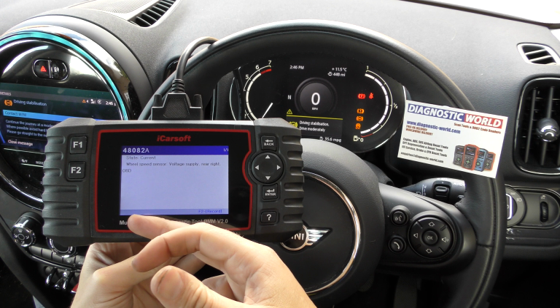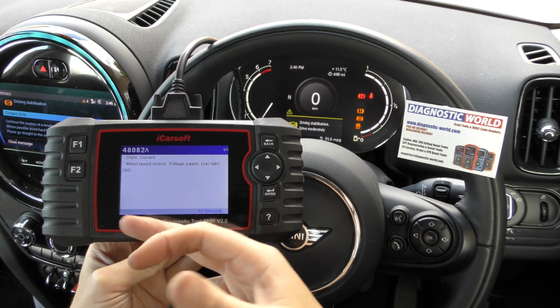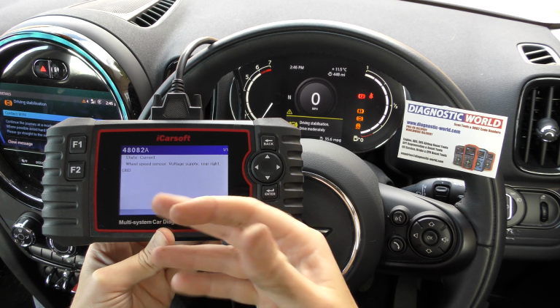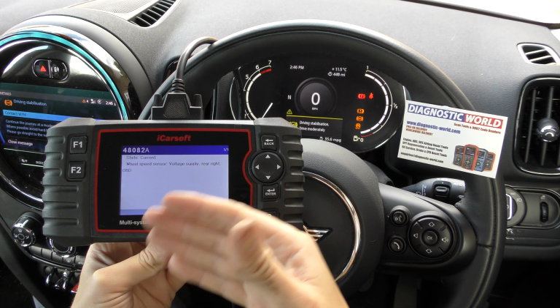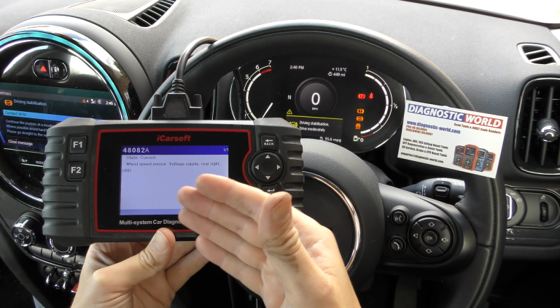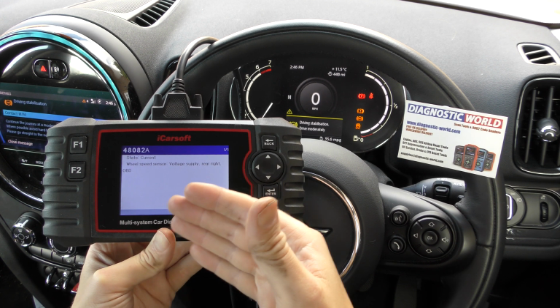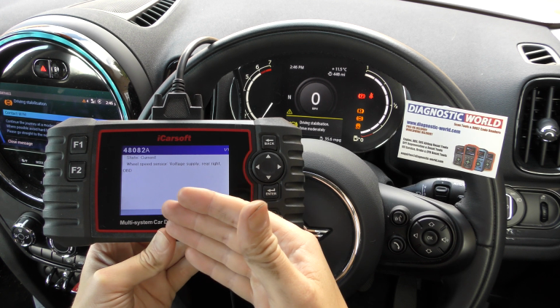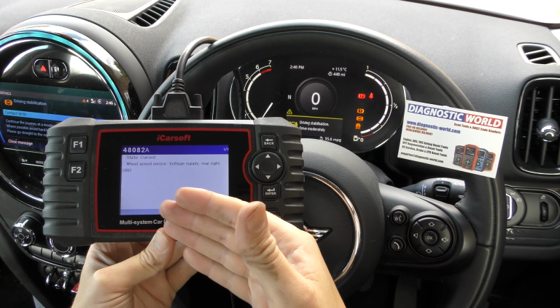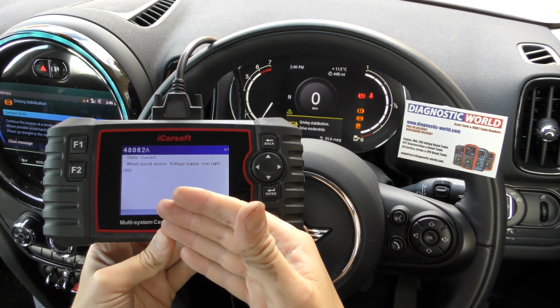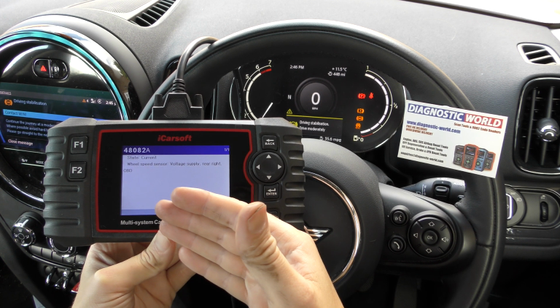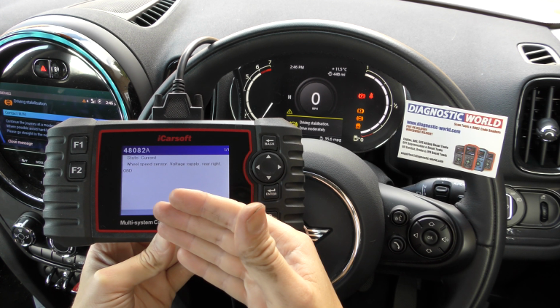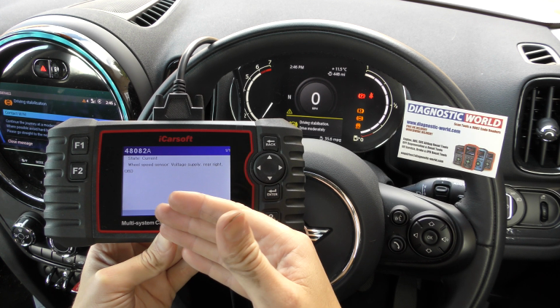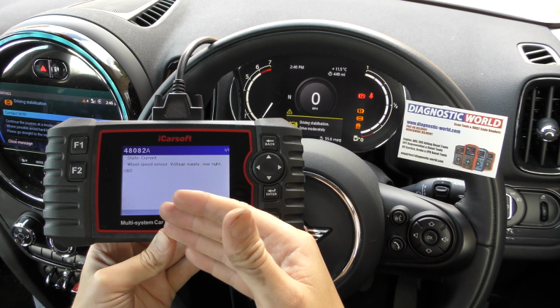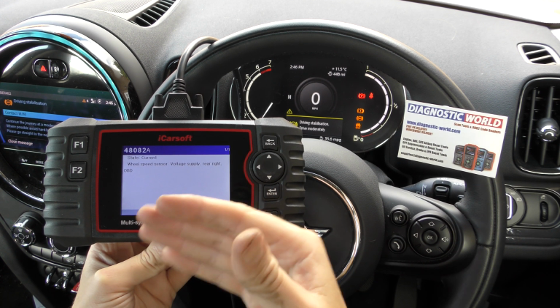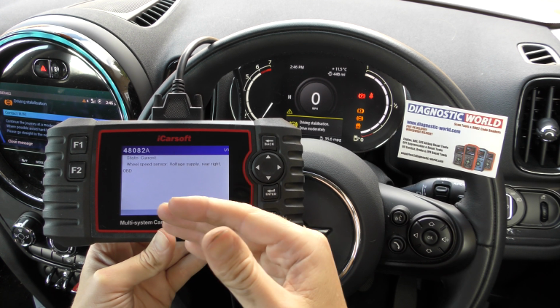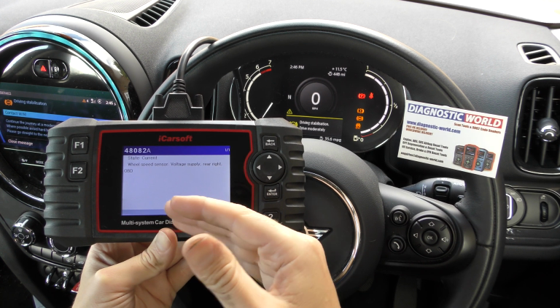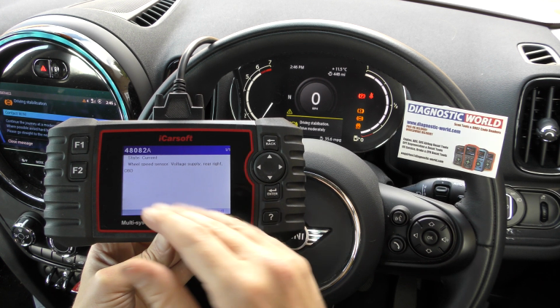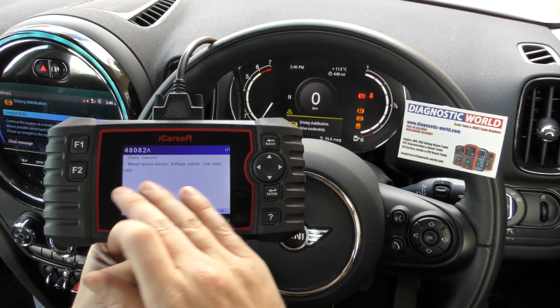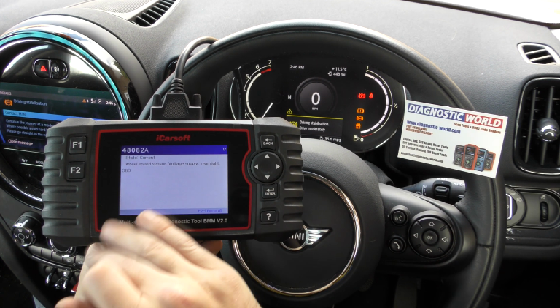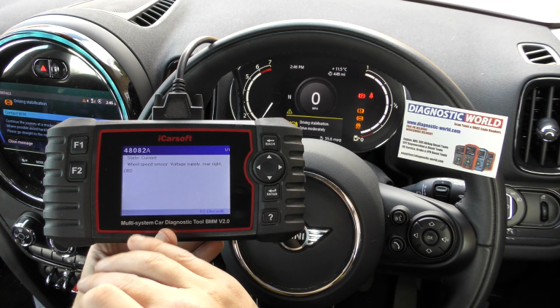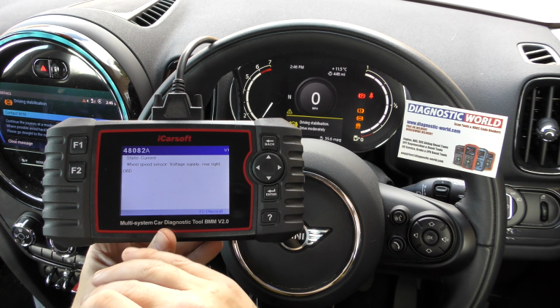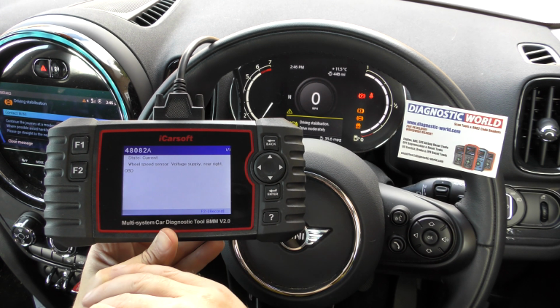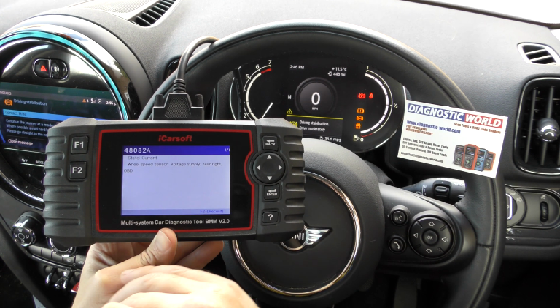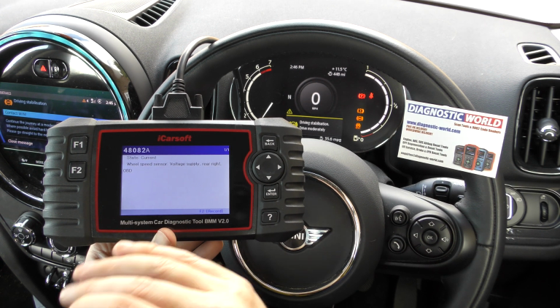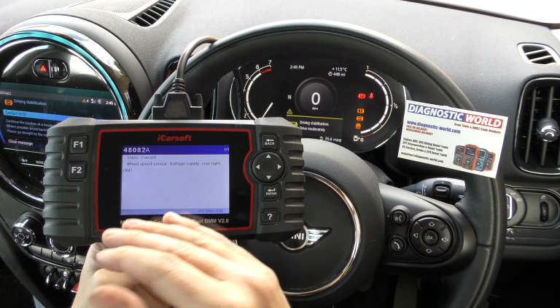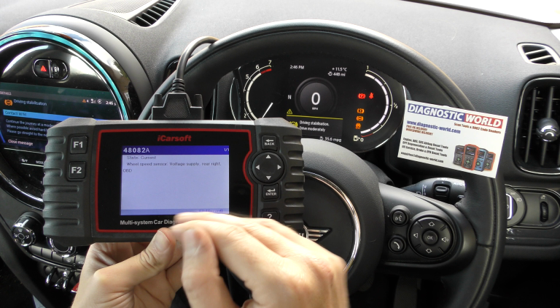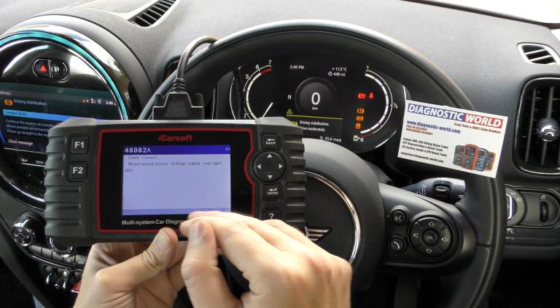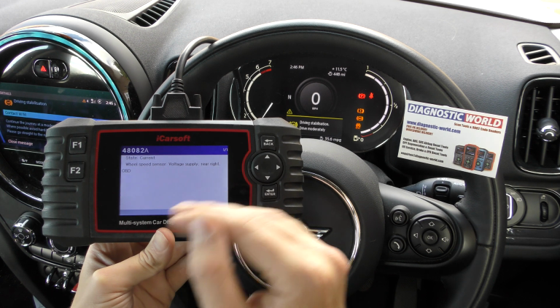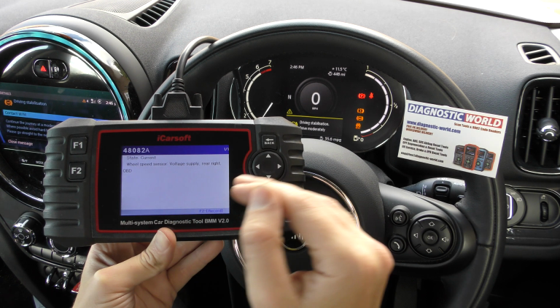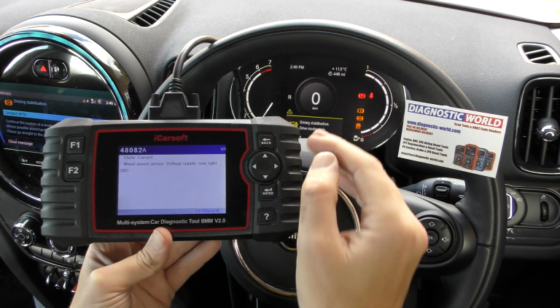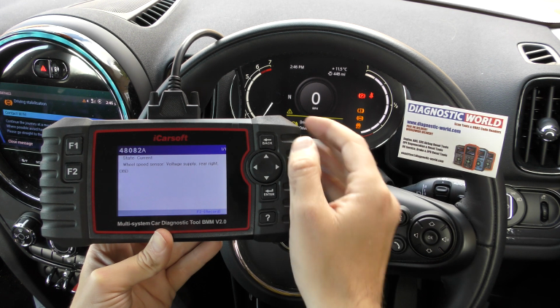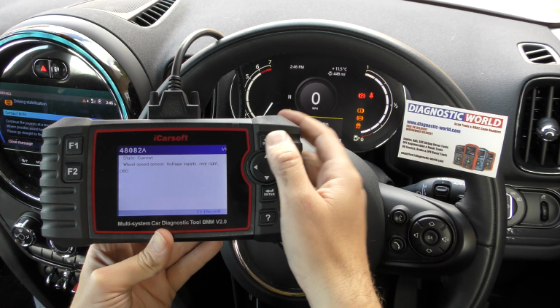You can go ahead and change over the ABS sensor and that will probably do the trick — 99.9% of the time it will be that.